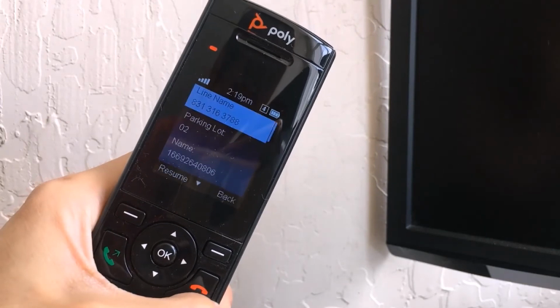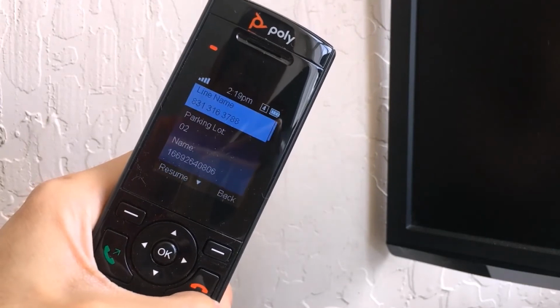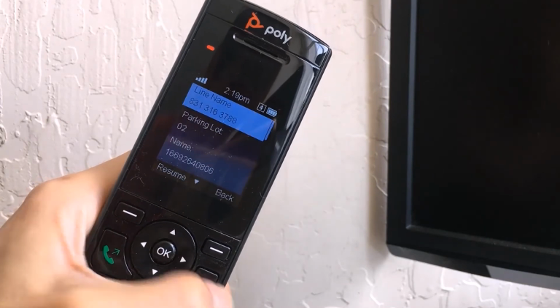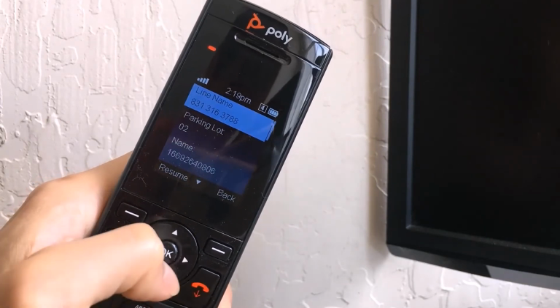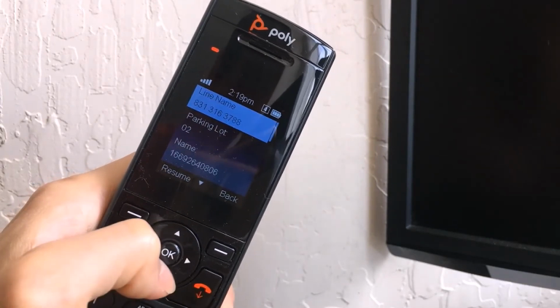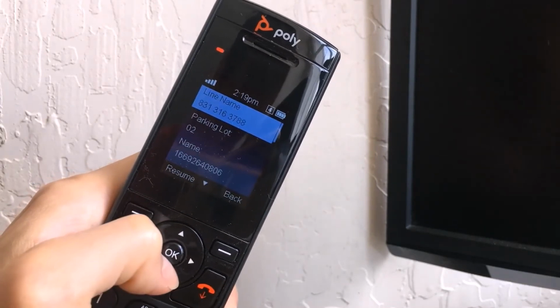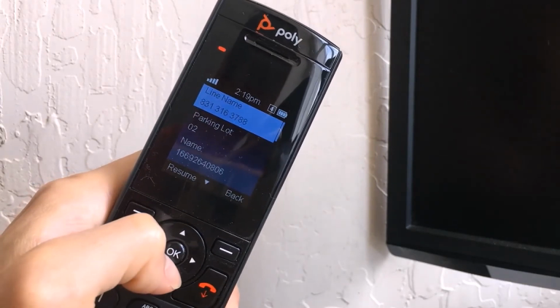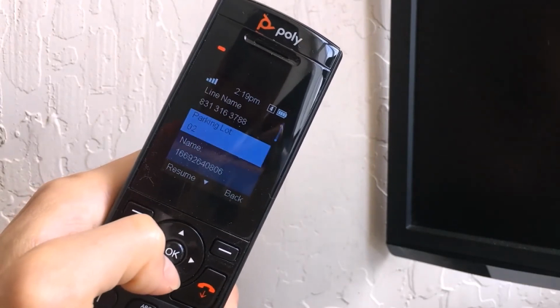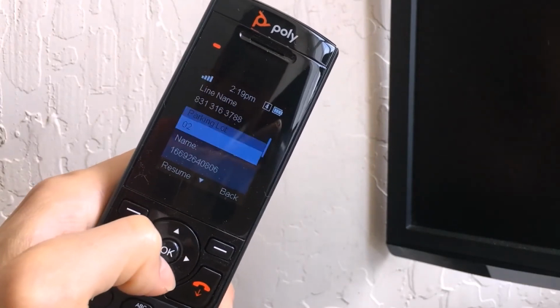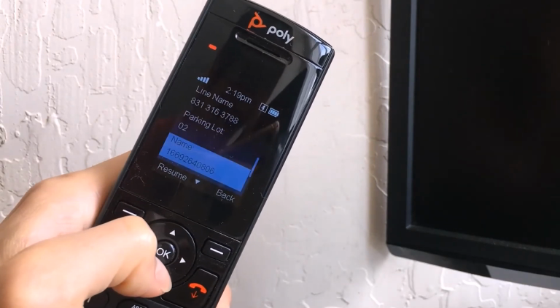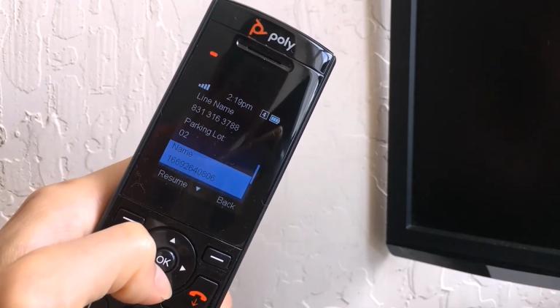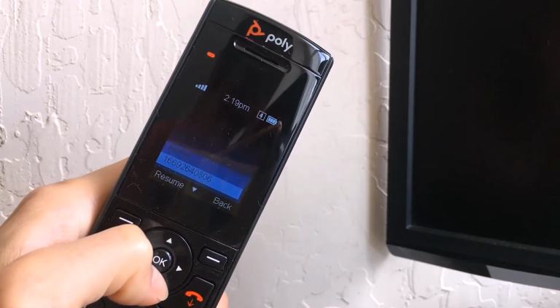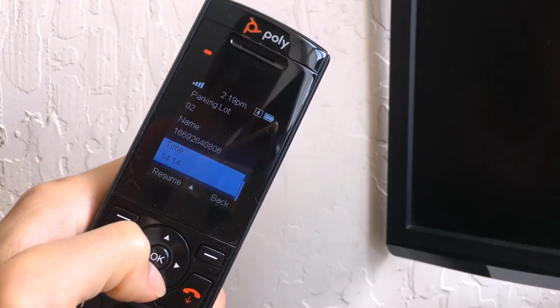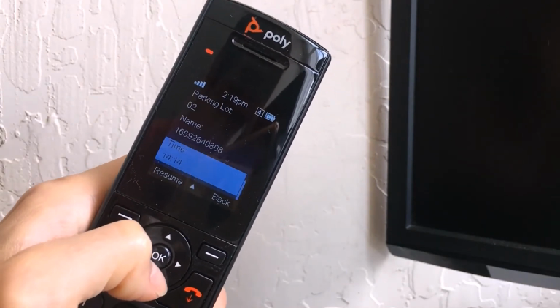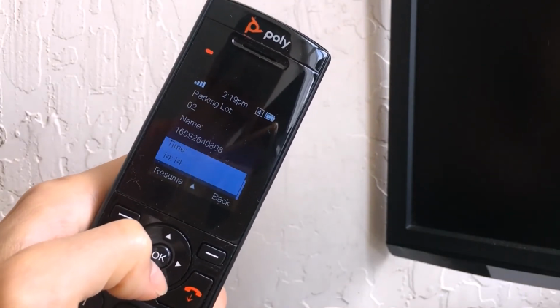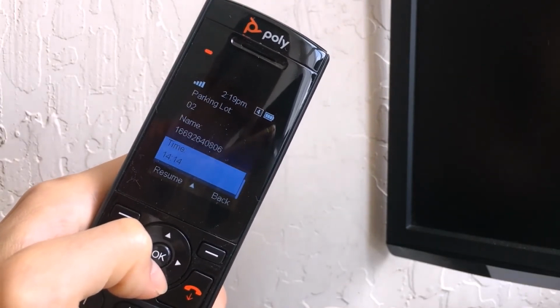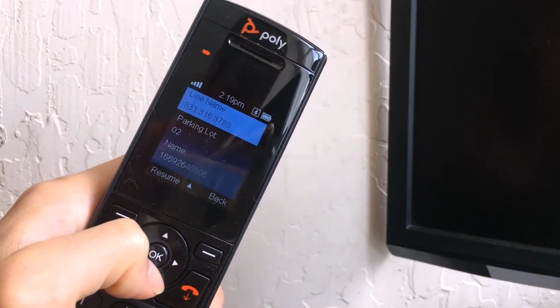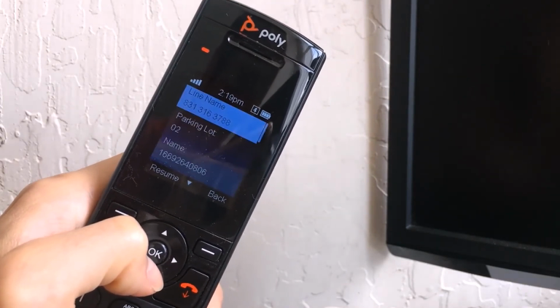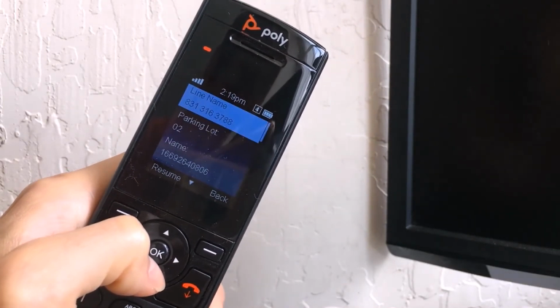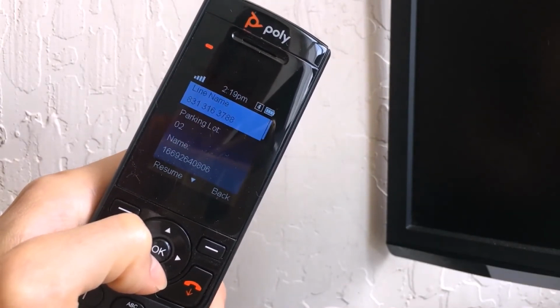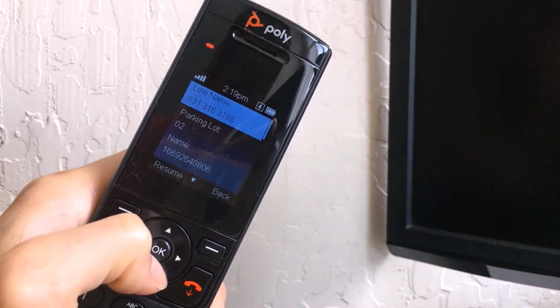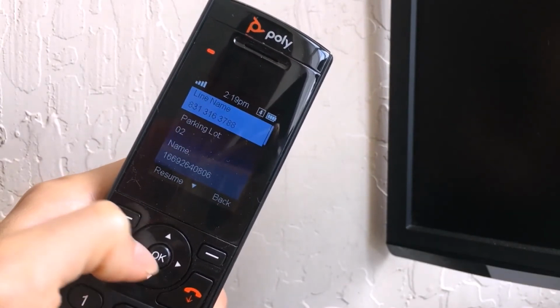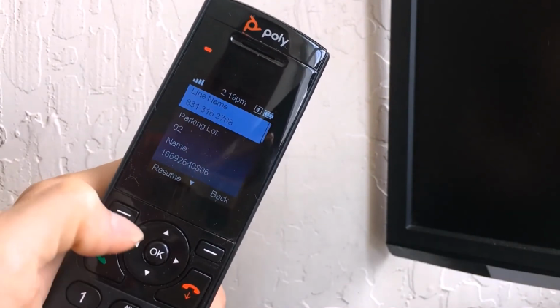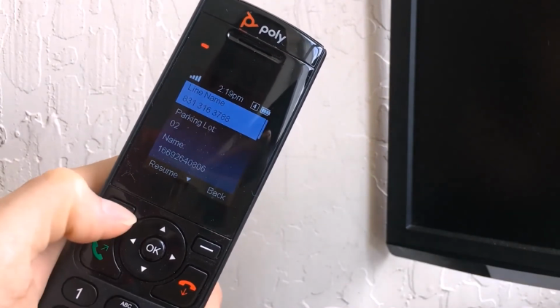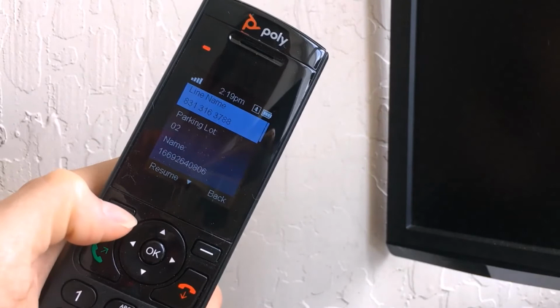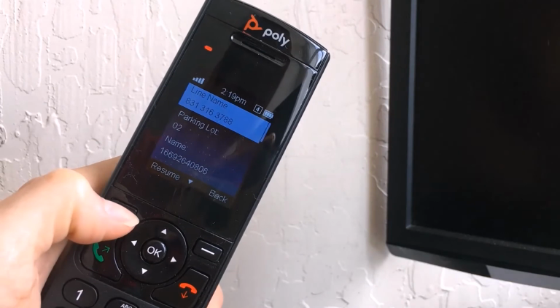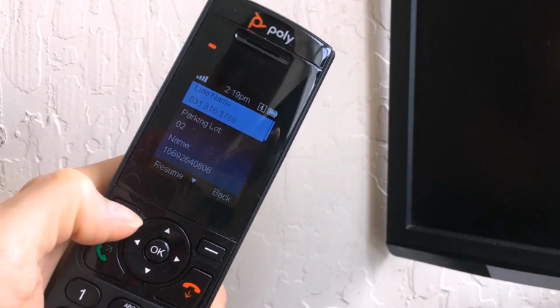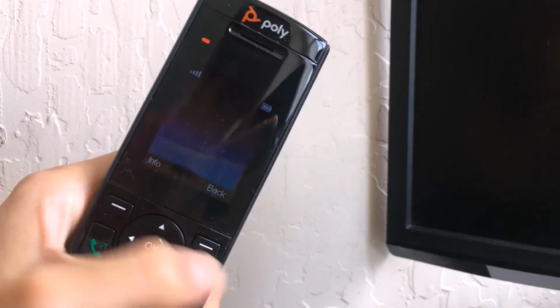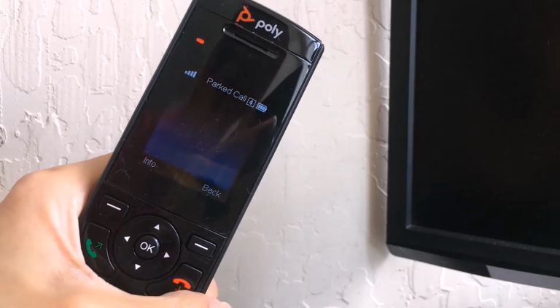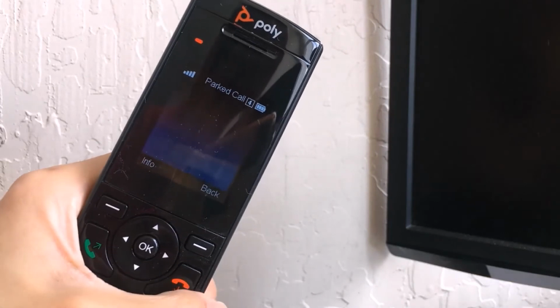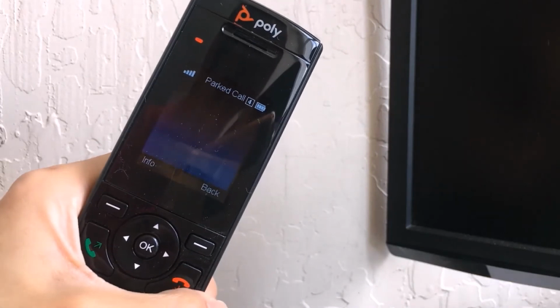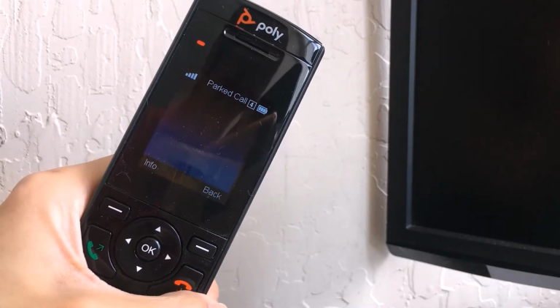Once you've identified that the following call is the parked call that you would like to answer, press the Resume button to answer the call.